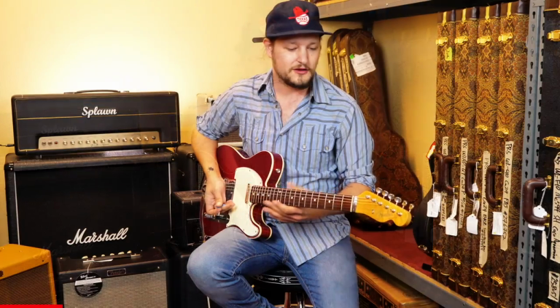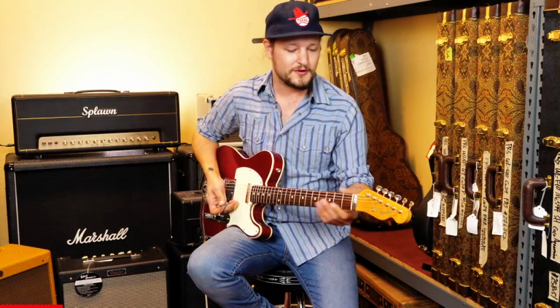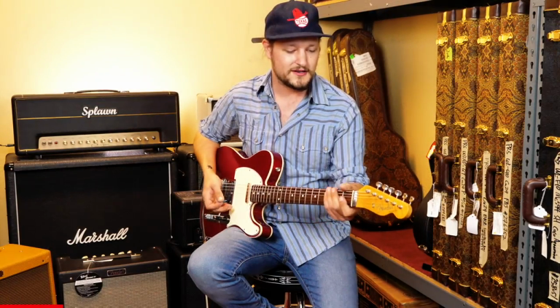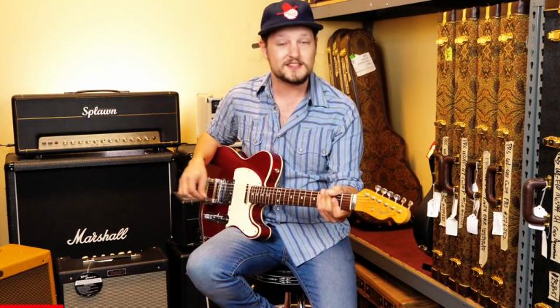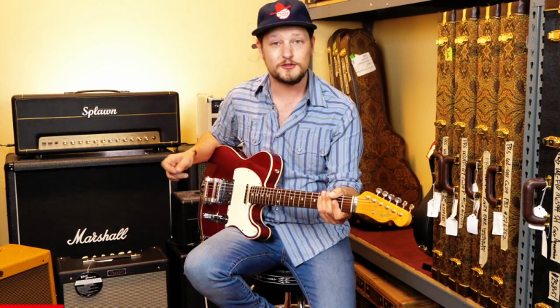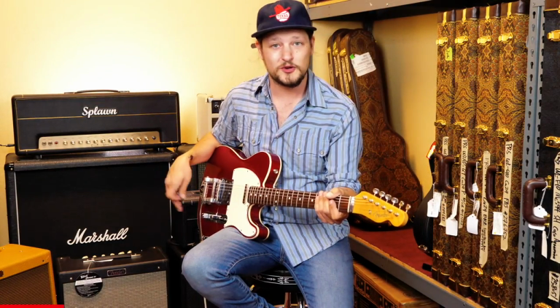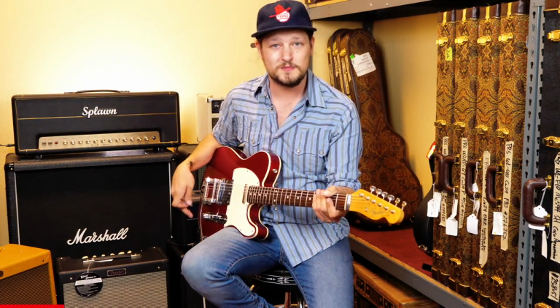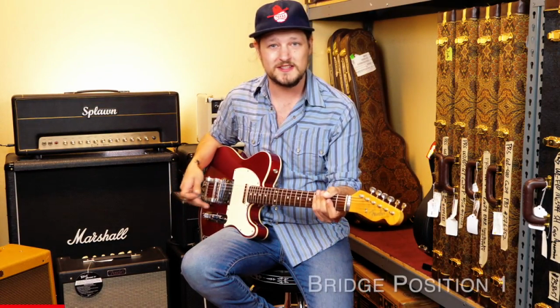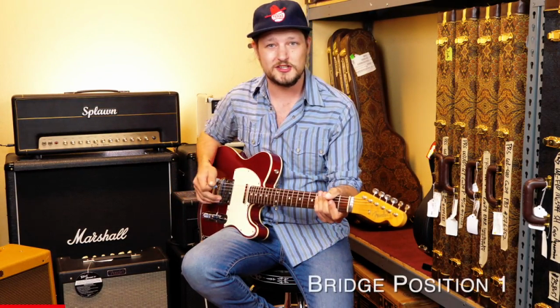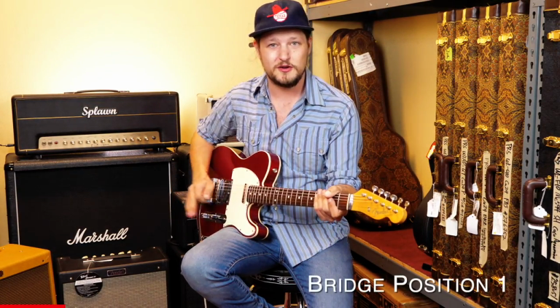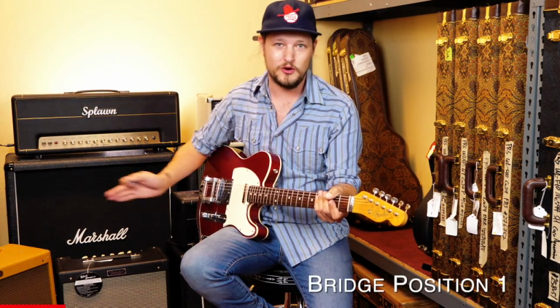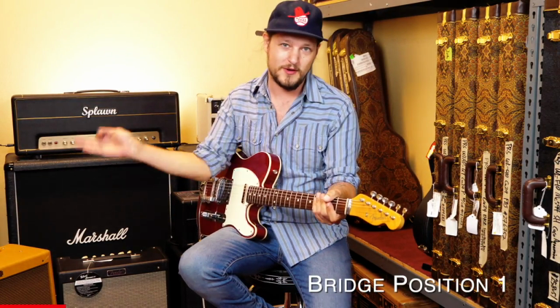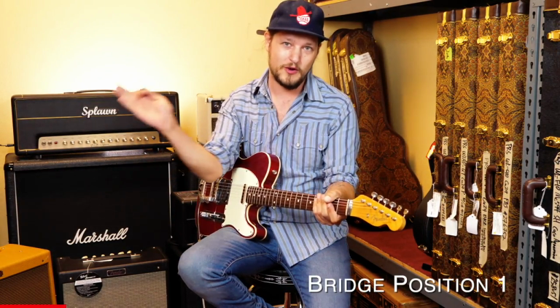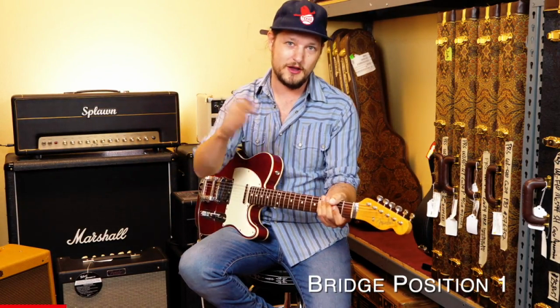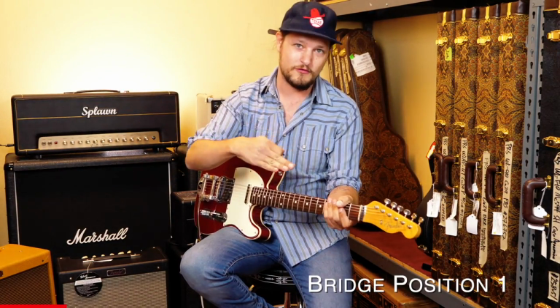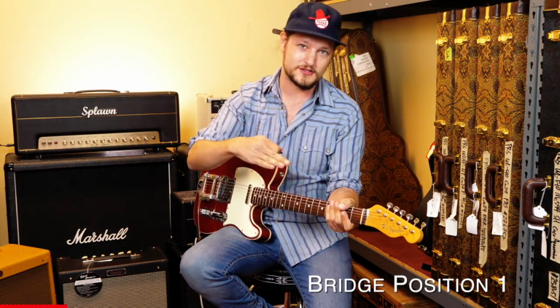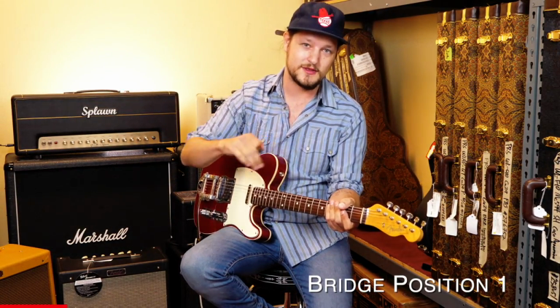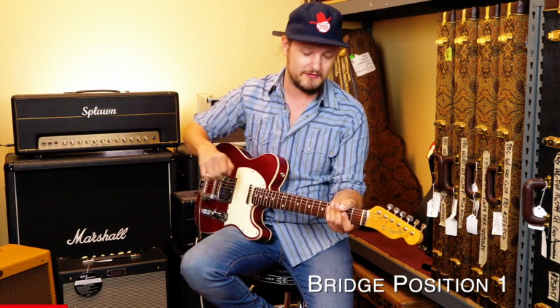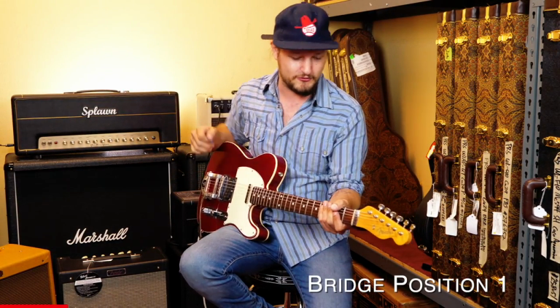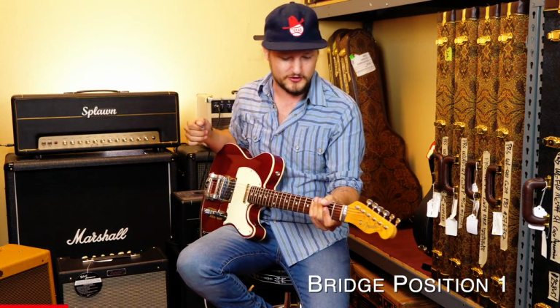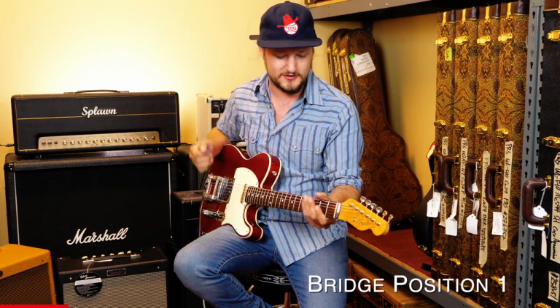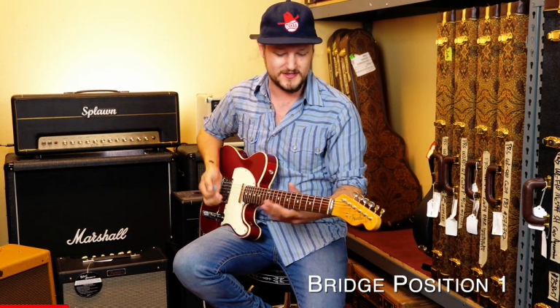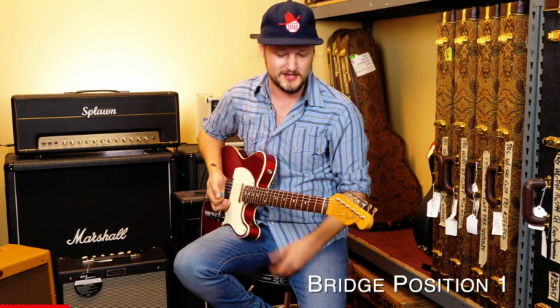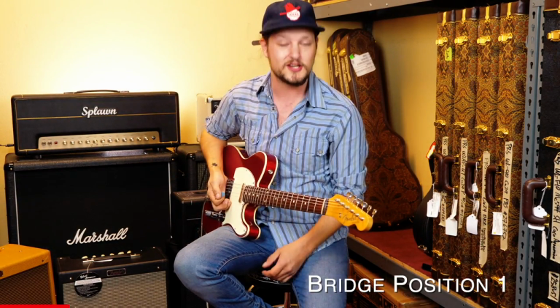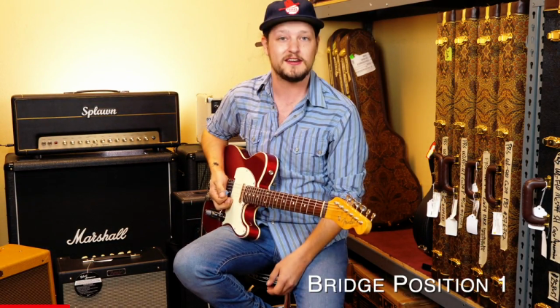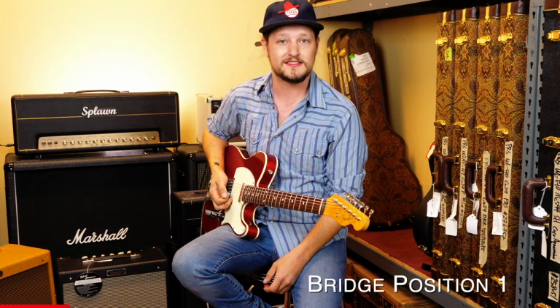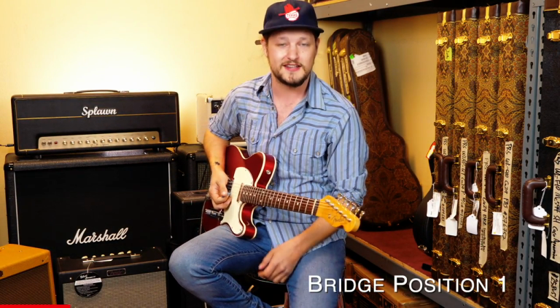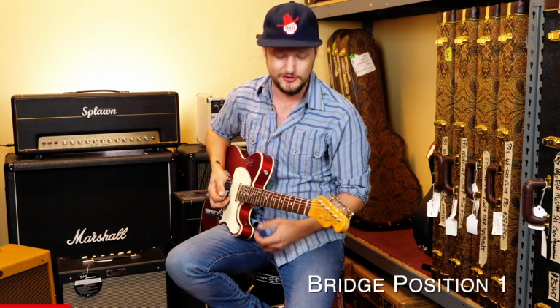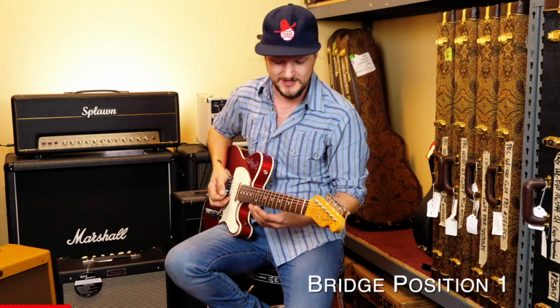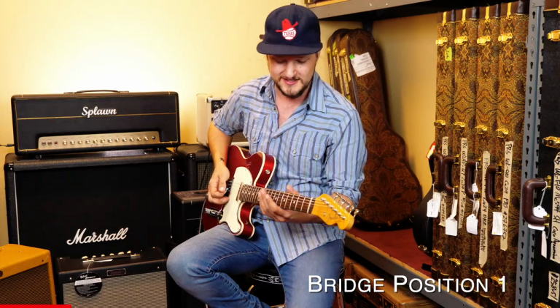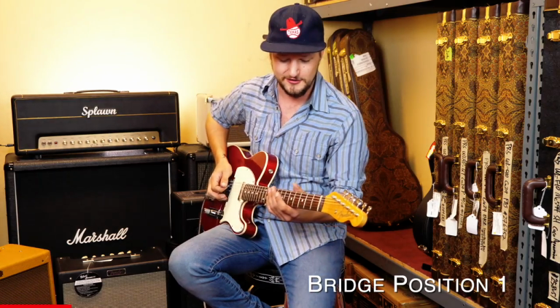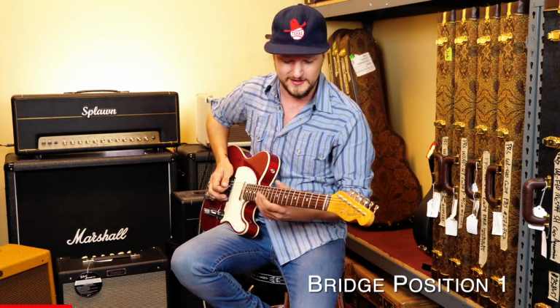Alright, I'm going to start with the bridge position and work my way over to that fourth position to hear them in series.